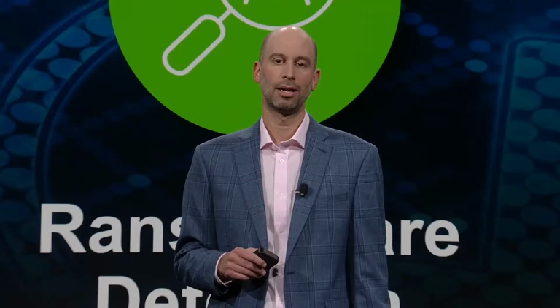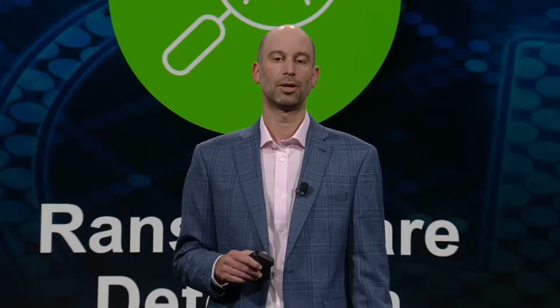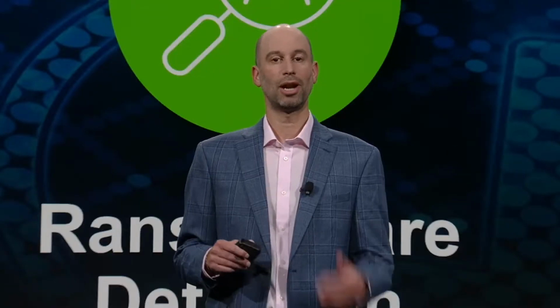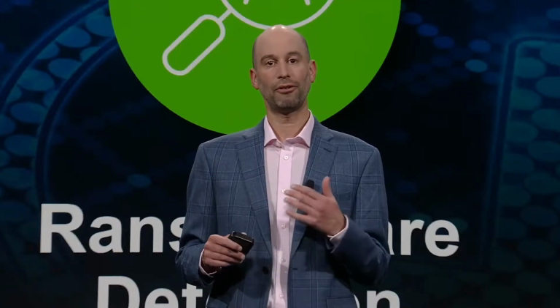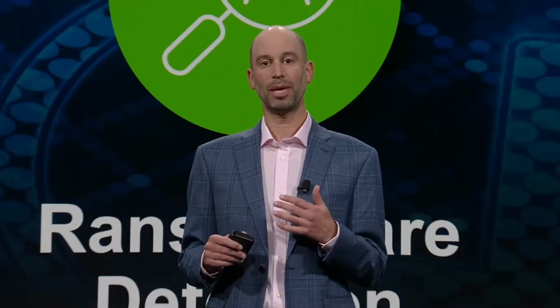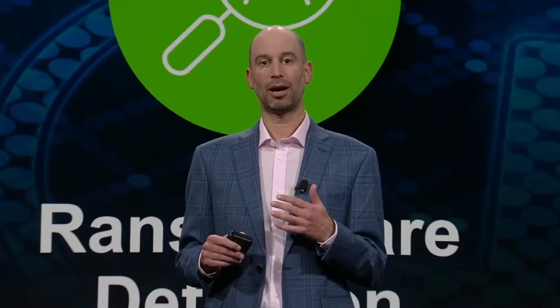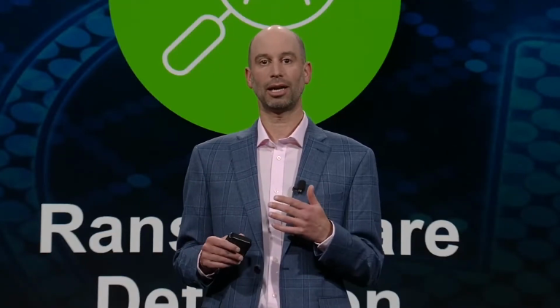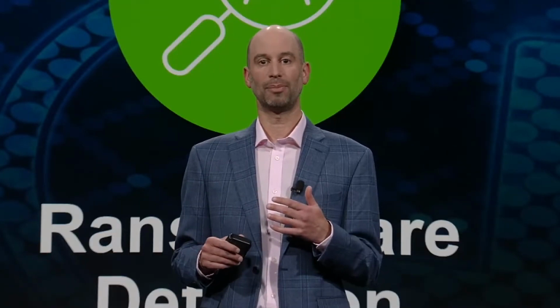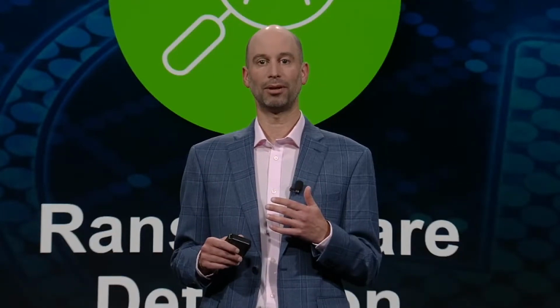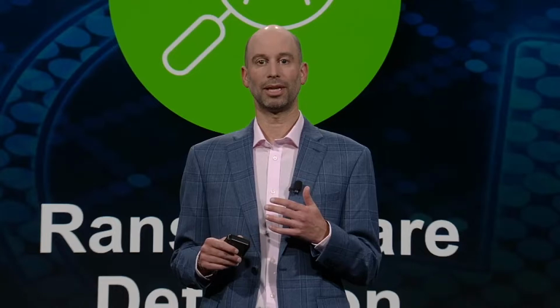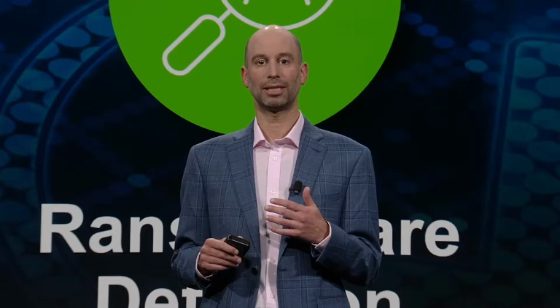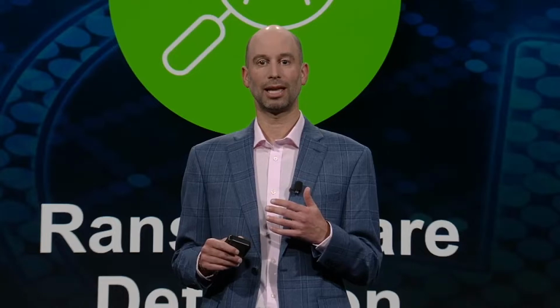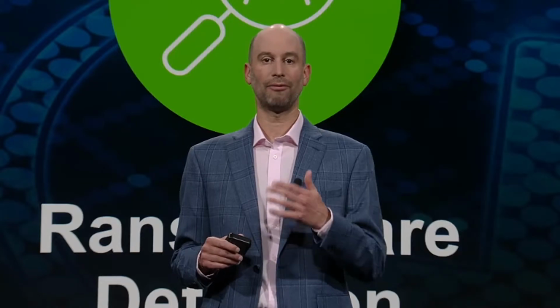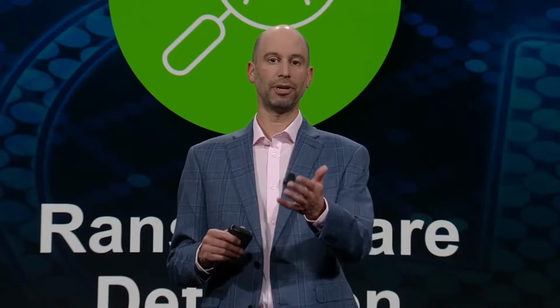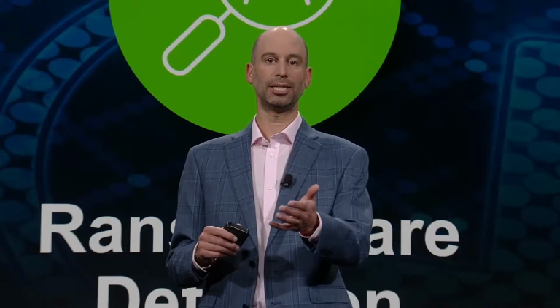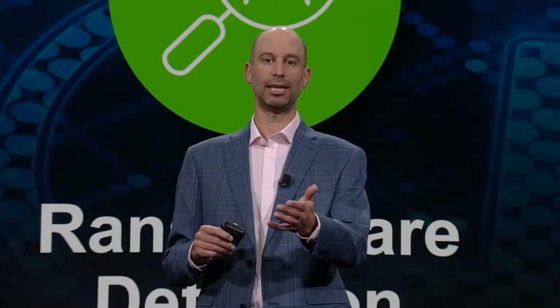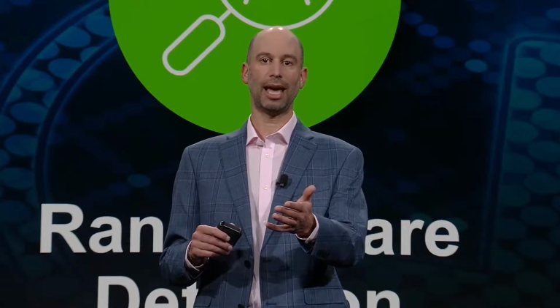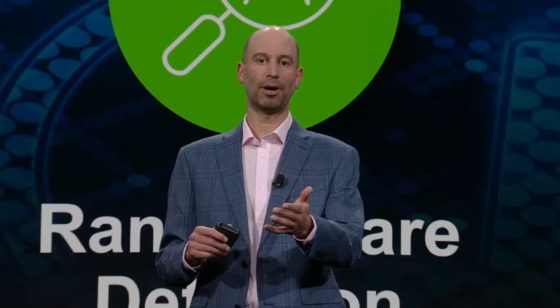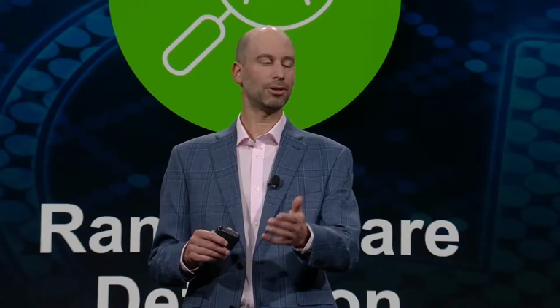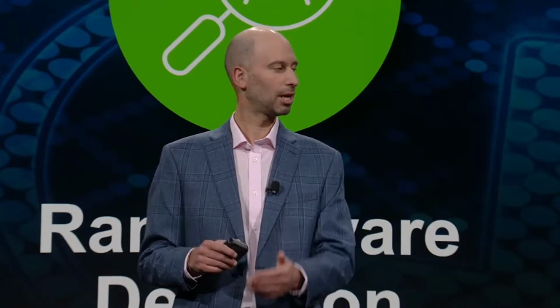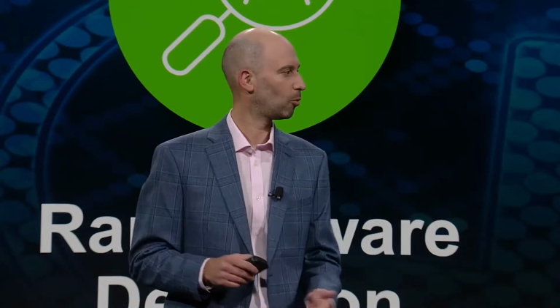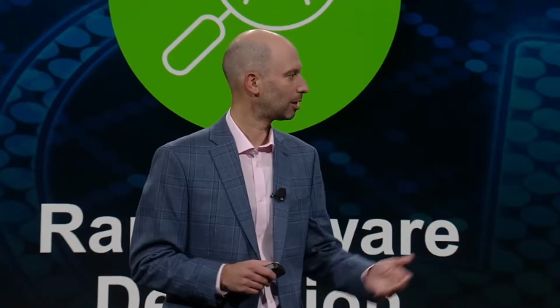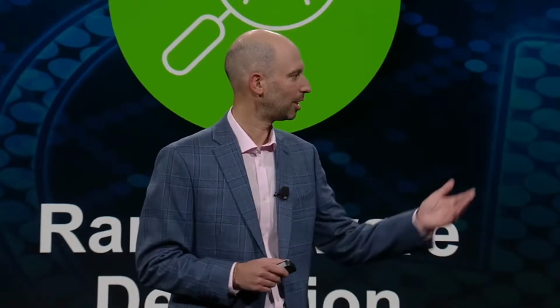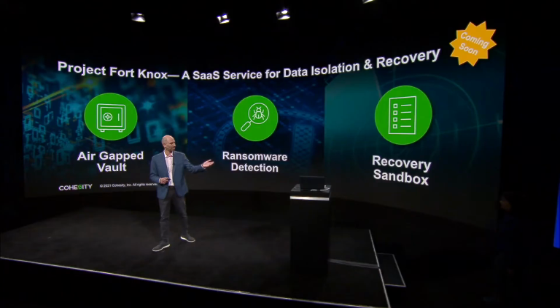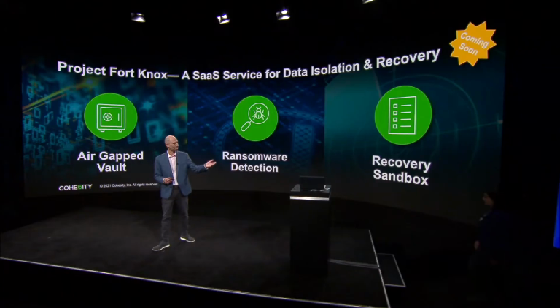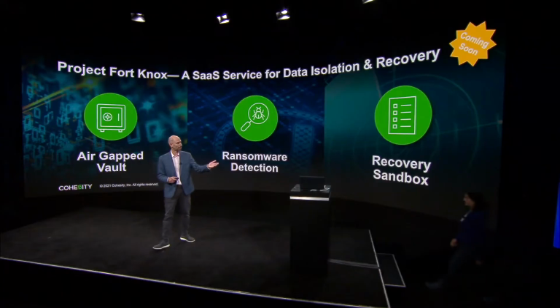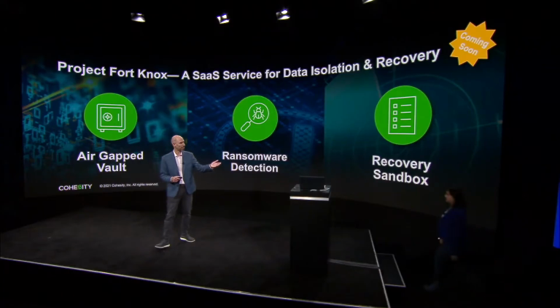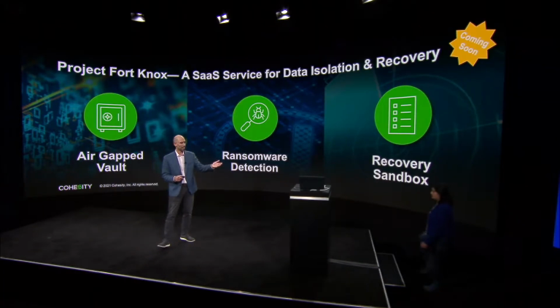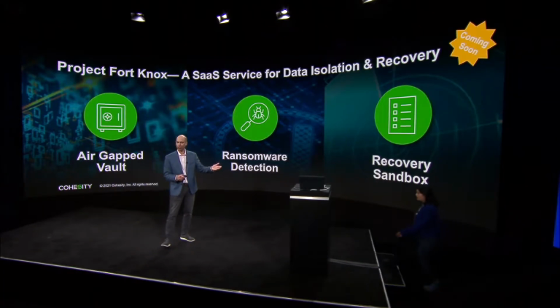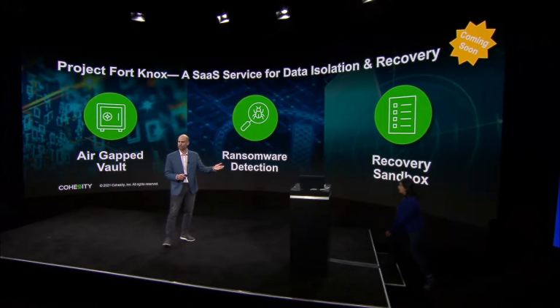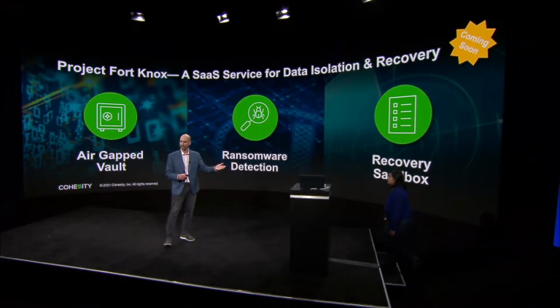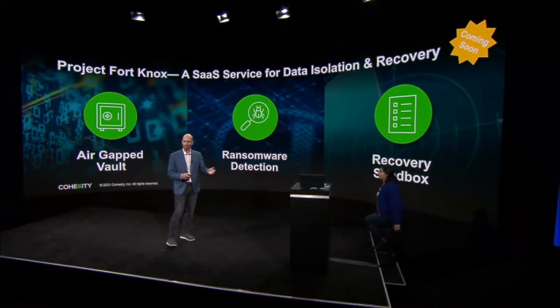So enough of me talking about this — I'd love for you to see a demo. I'm going to welcome Nikita up on stage to show you that.